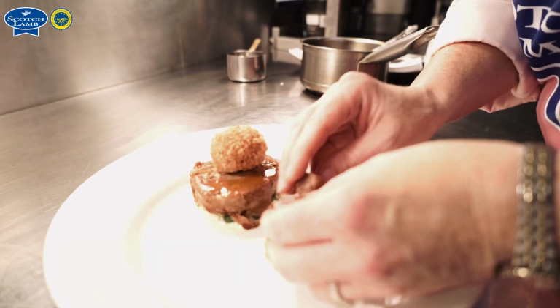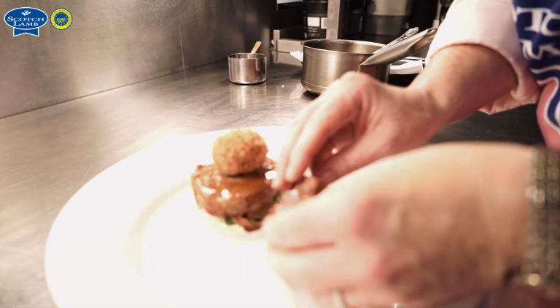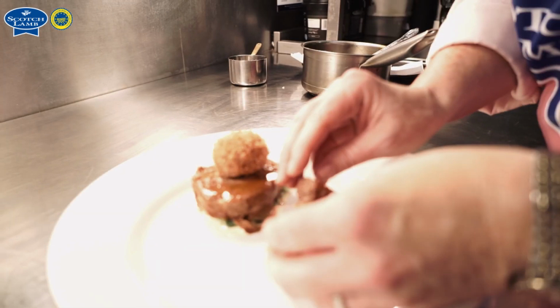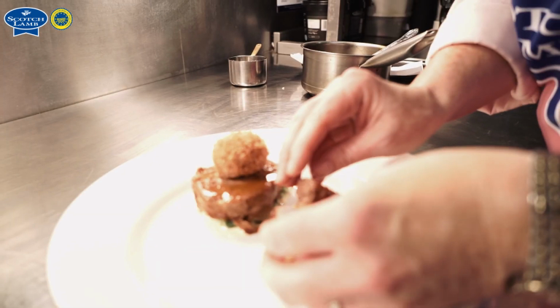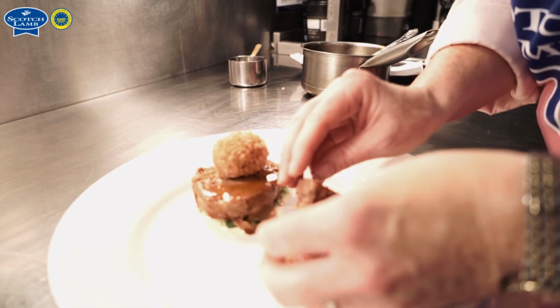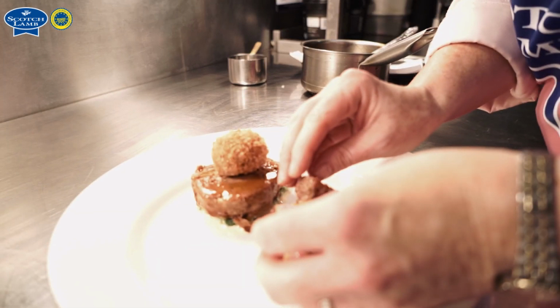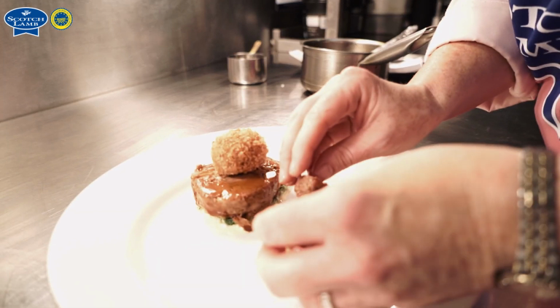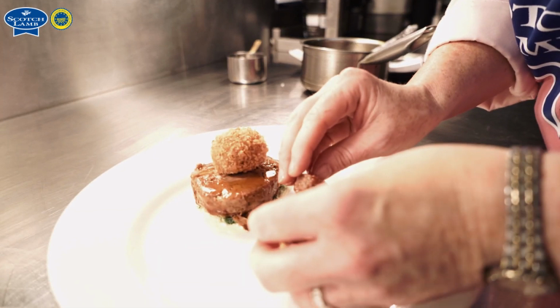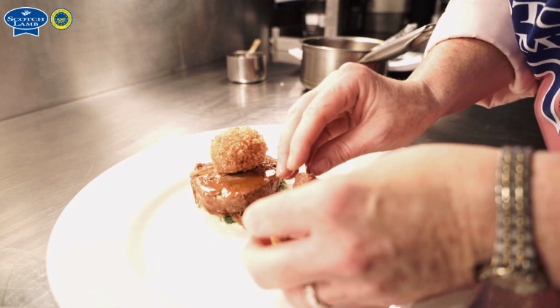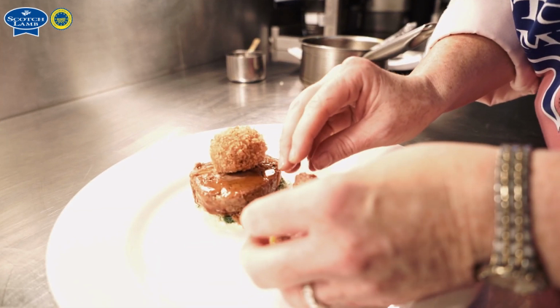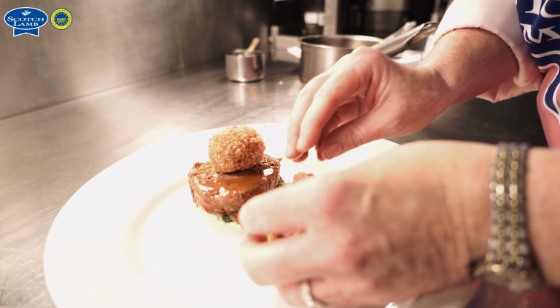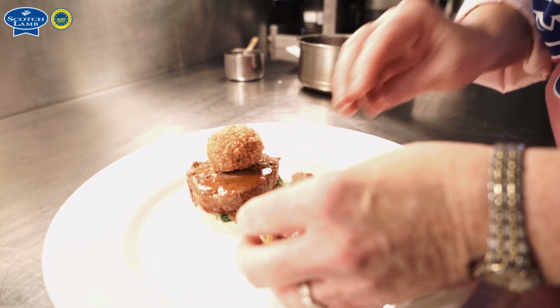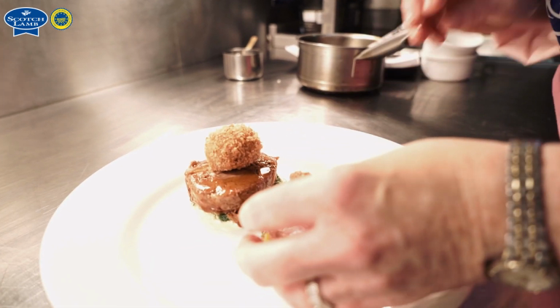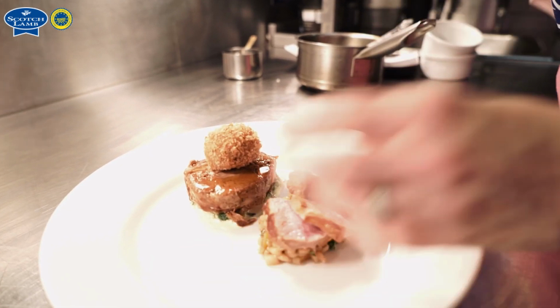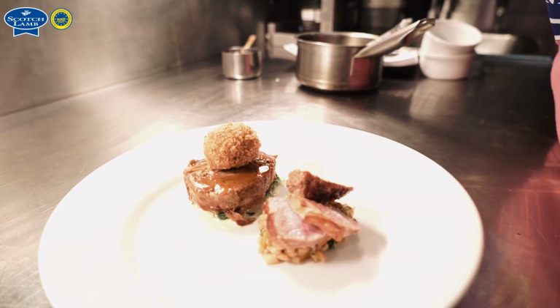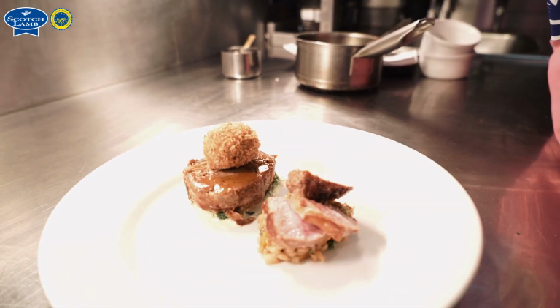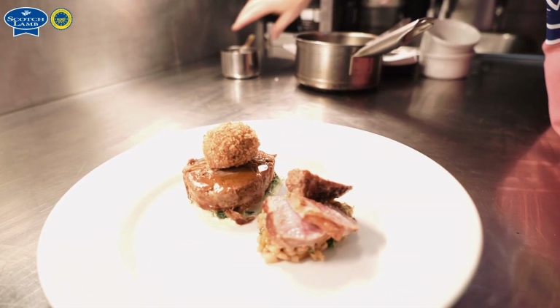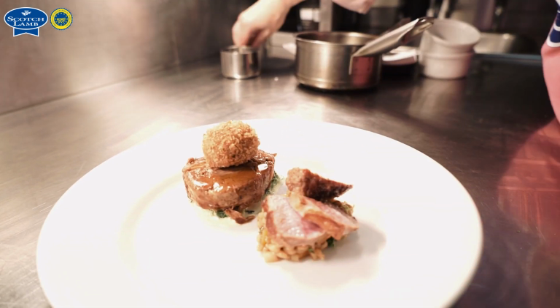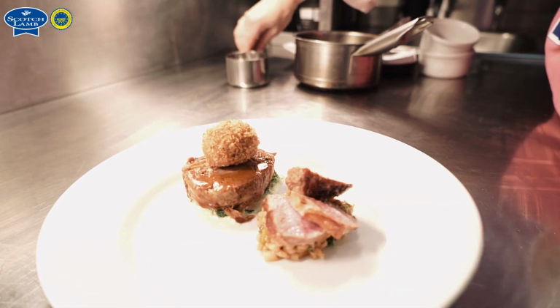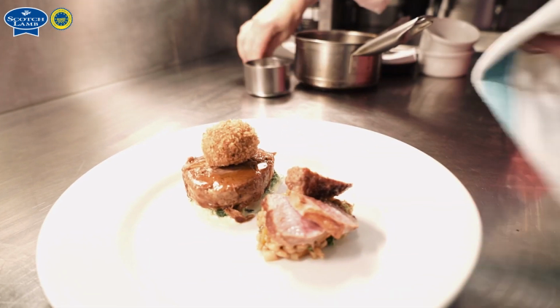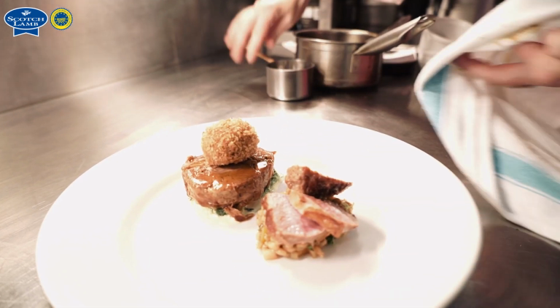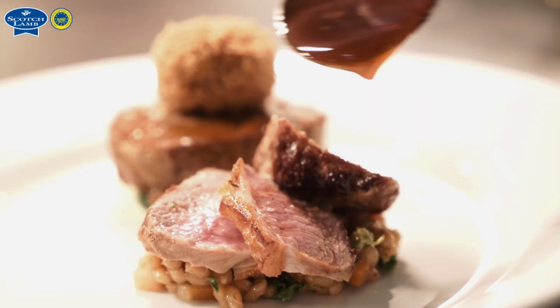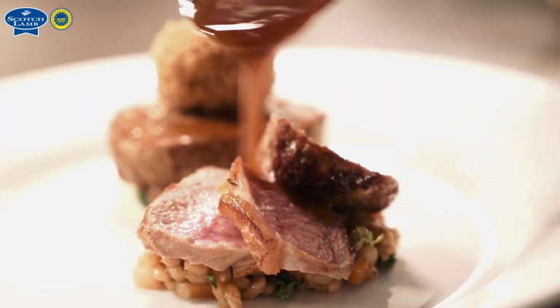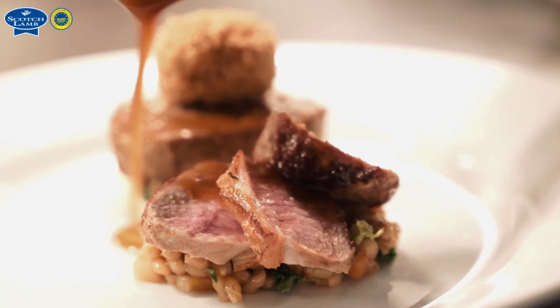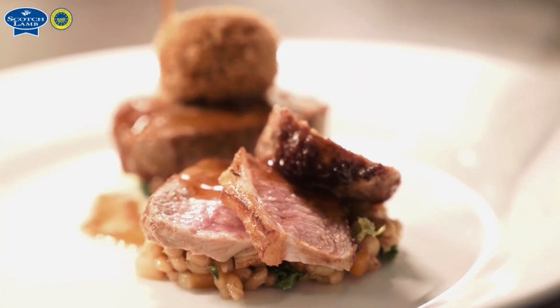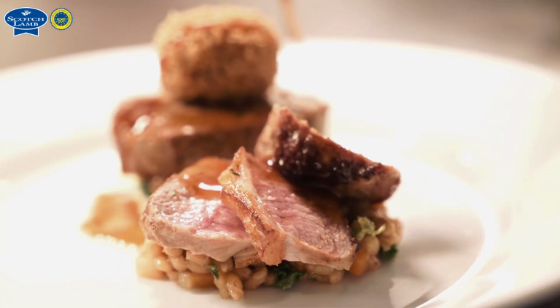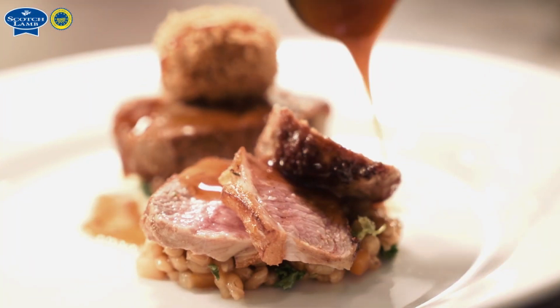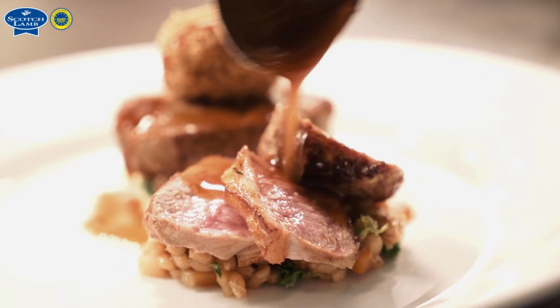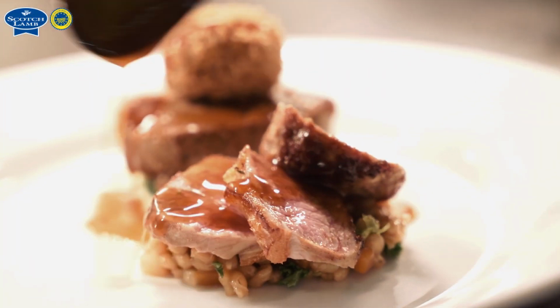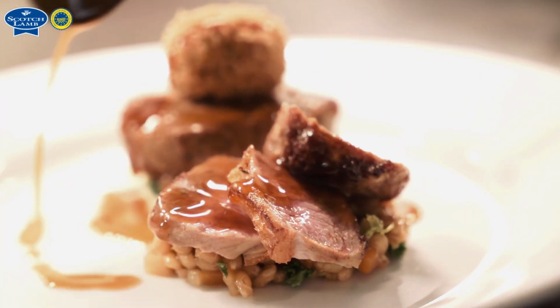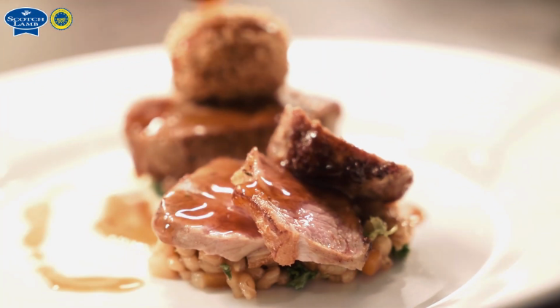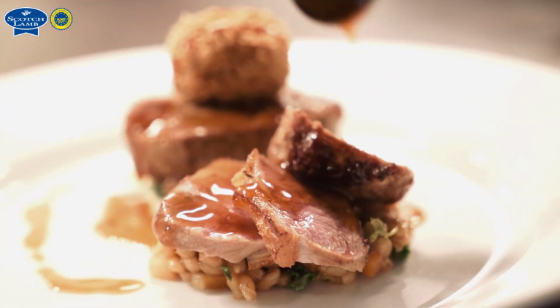The loin is served pink on a bed of barley broth.